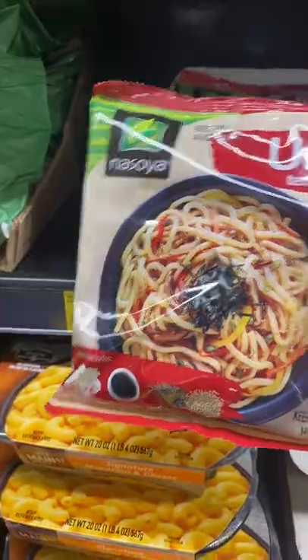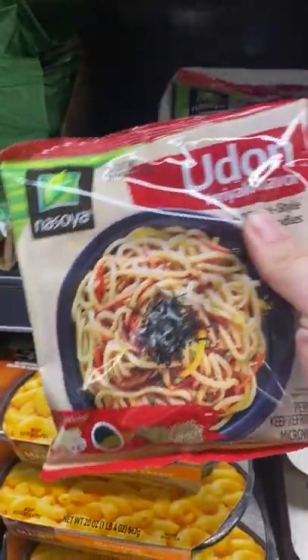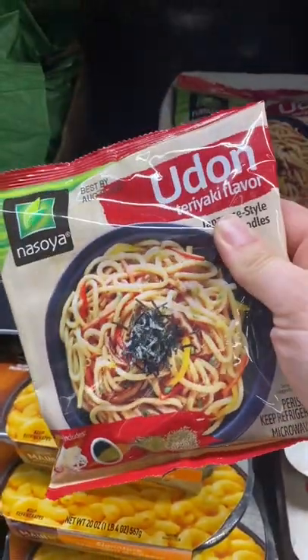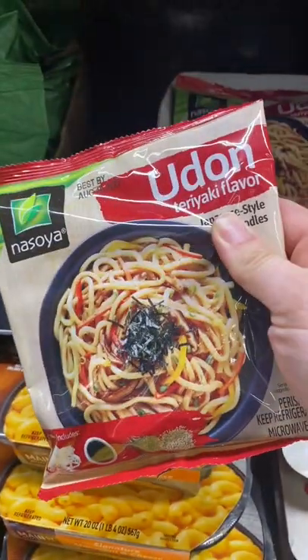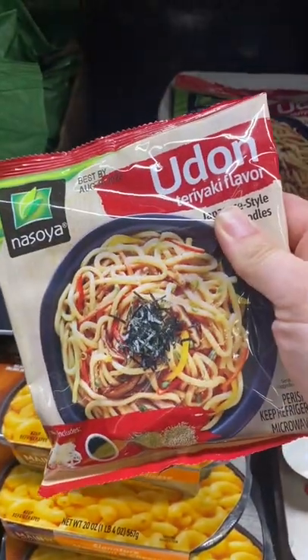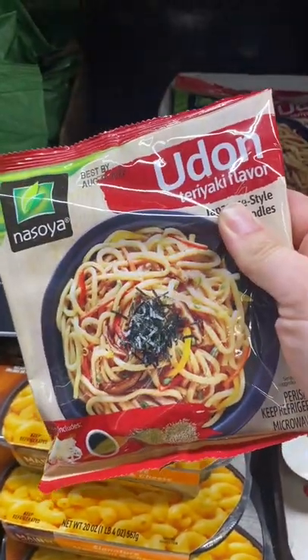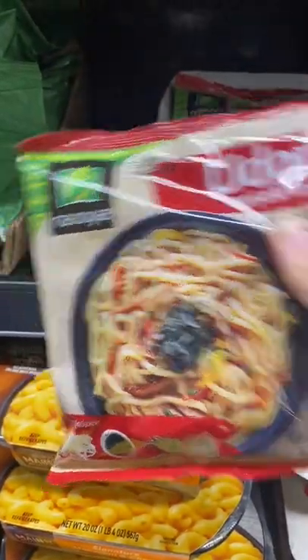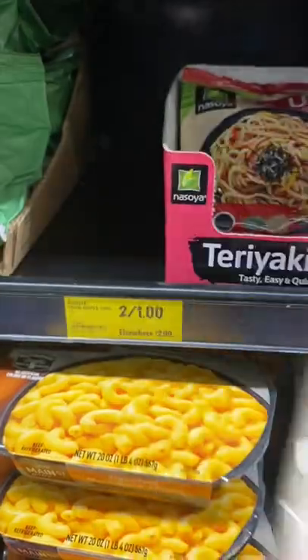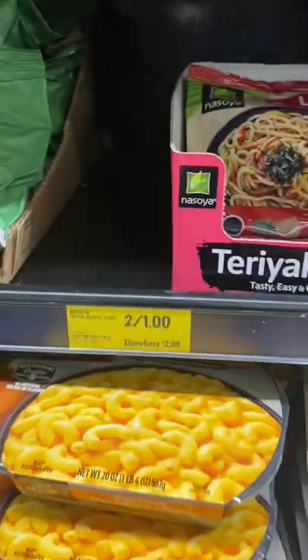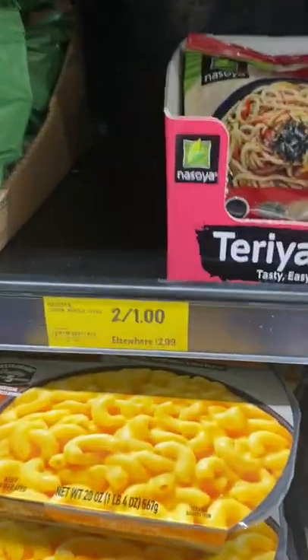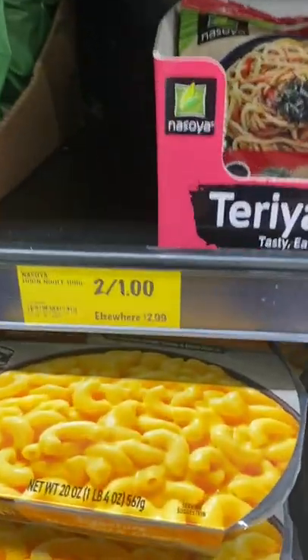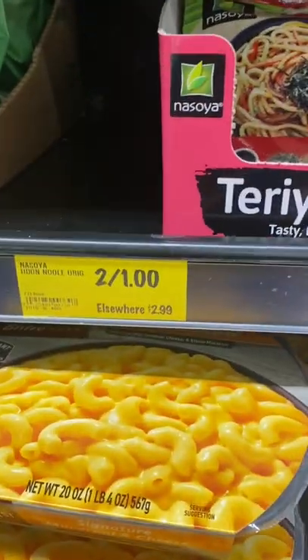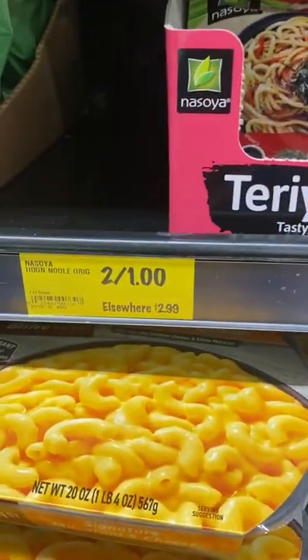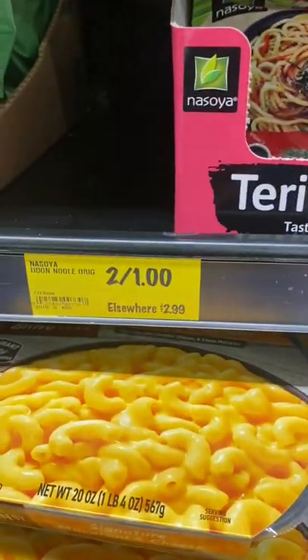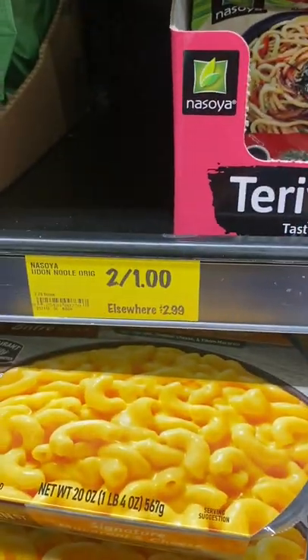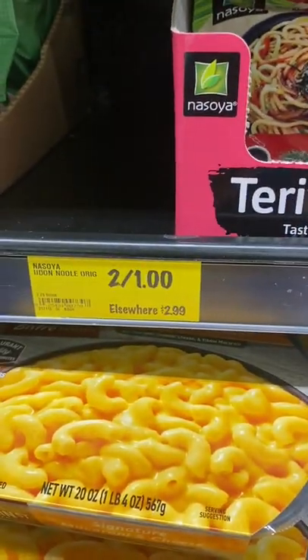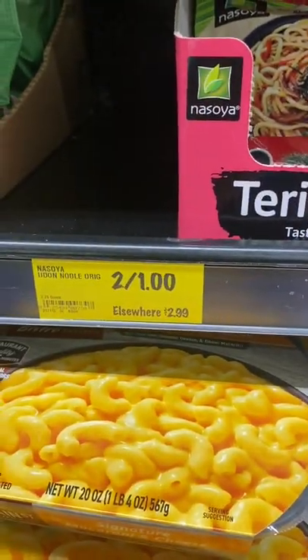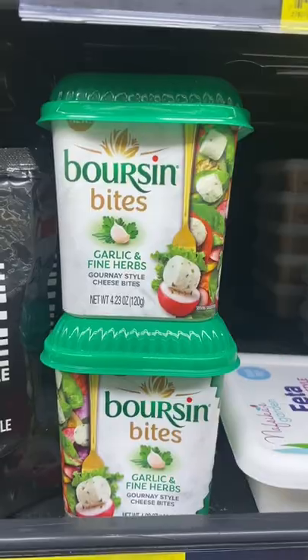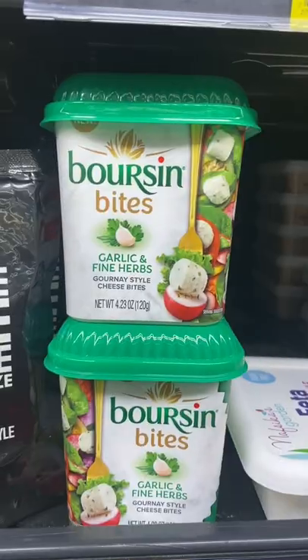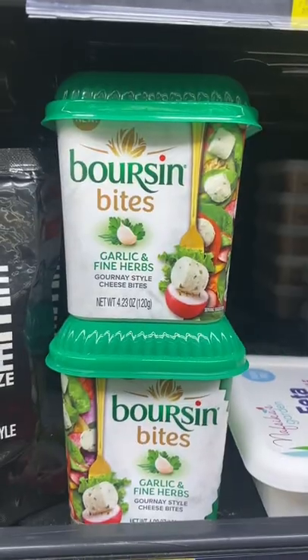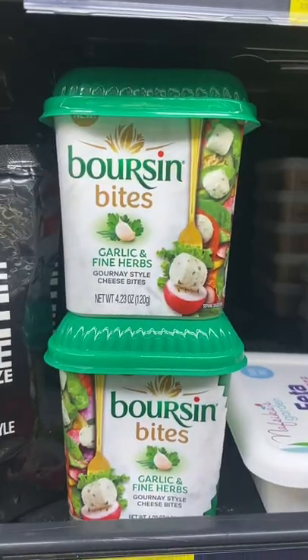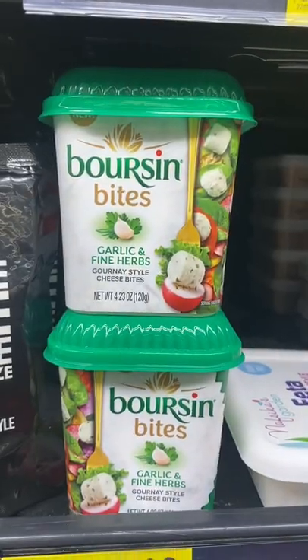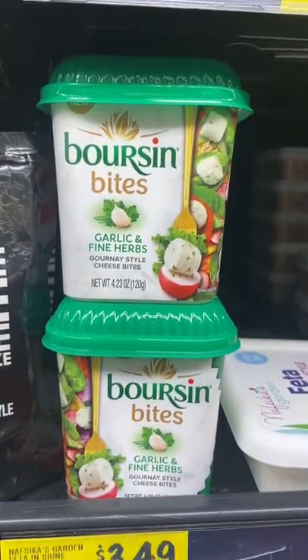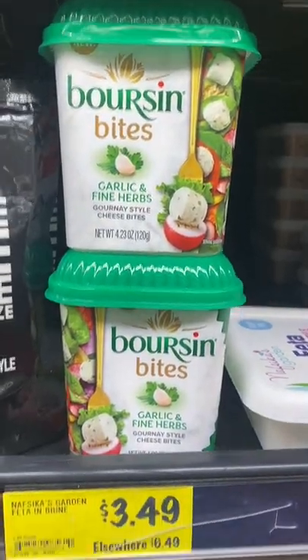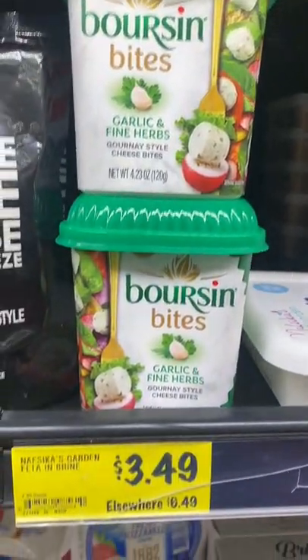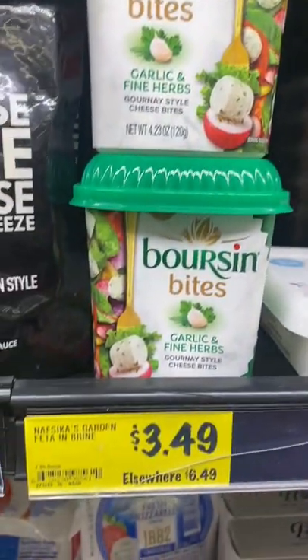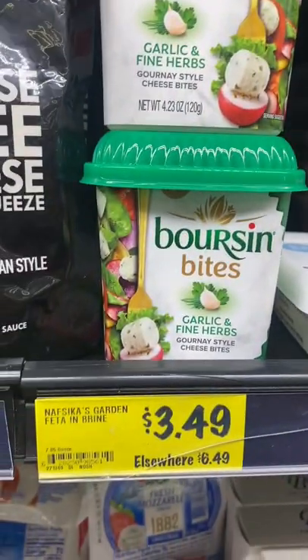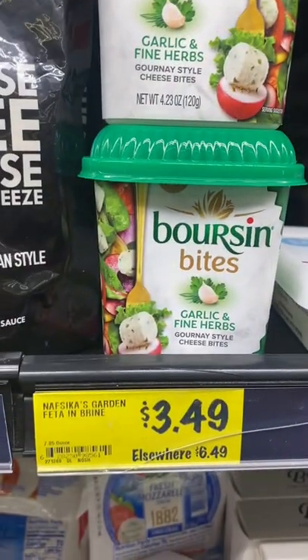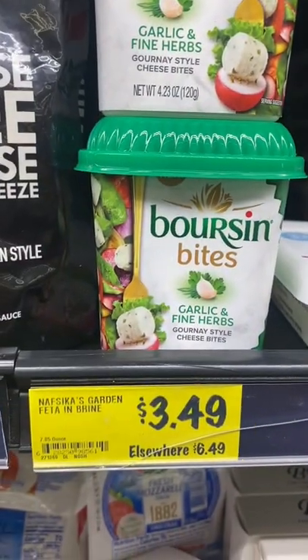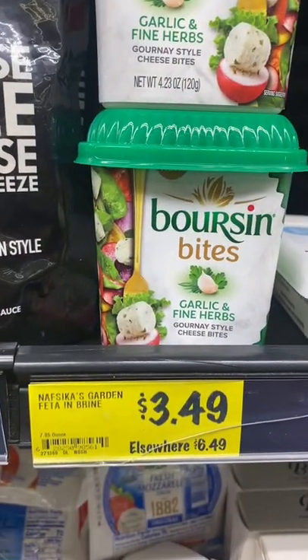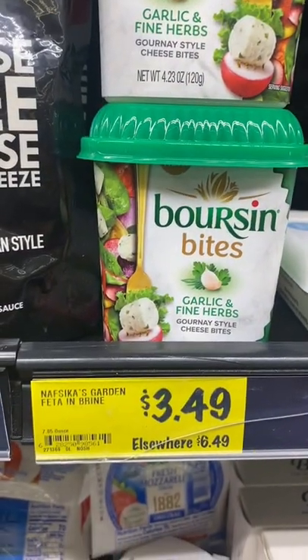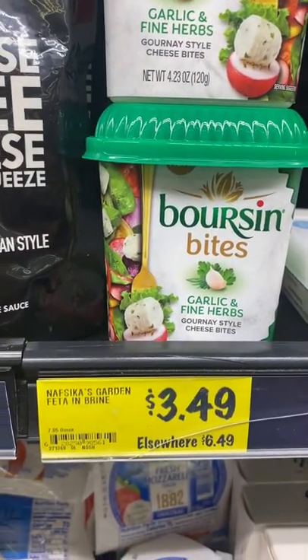These udon noodles were two for a dollar. At that price, I'll give them a try. Boards and cheese is so delicious — these bites are just $3.49.